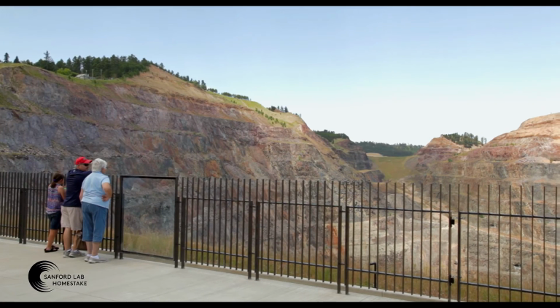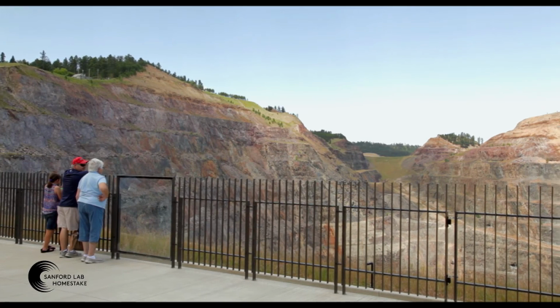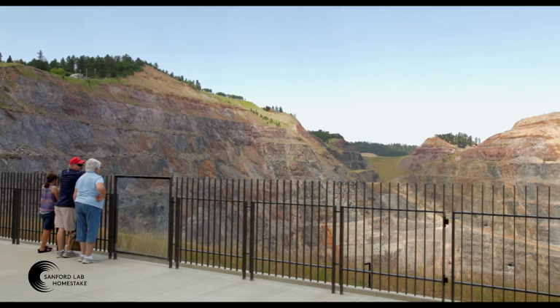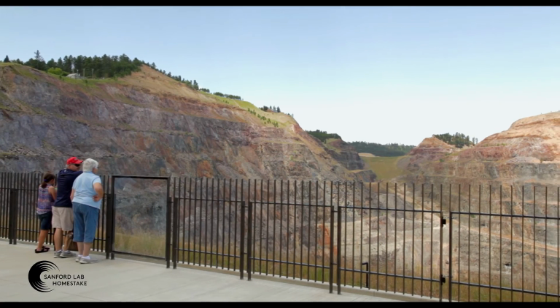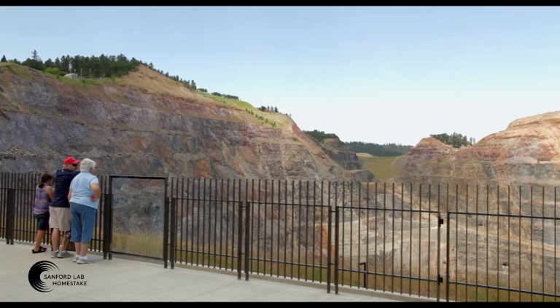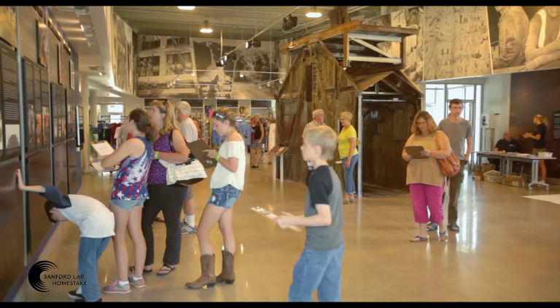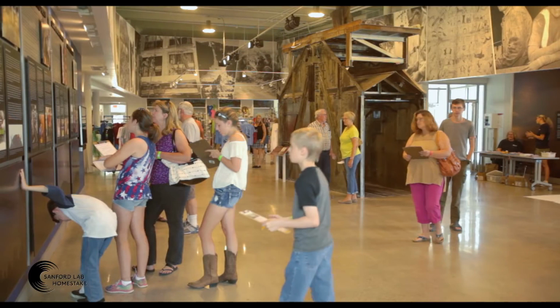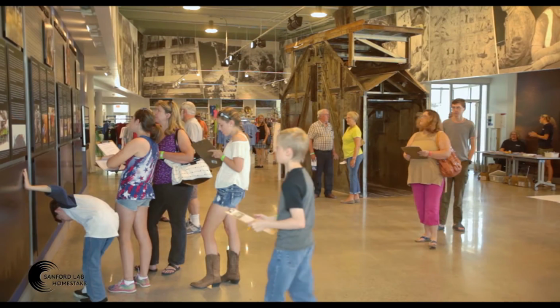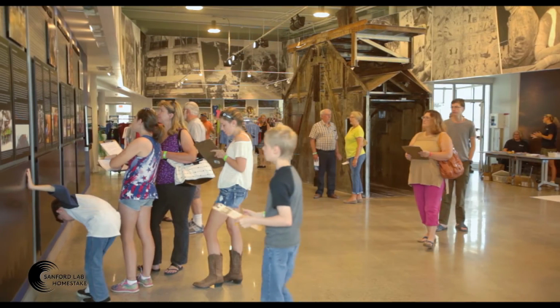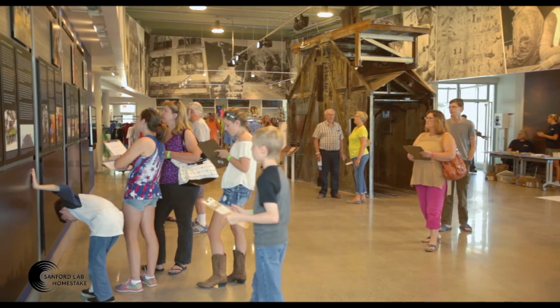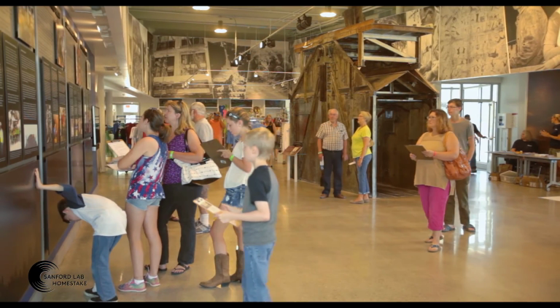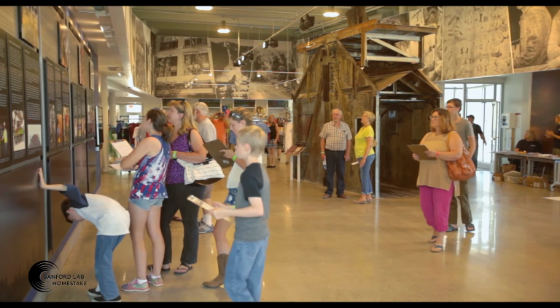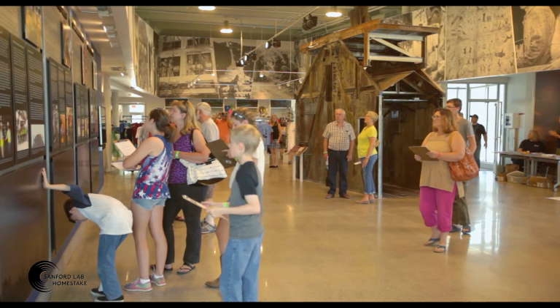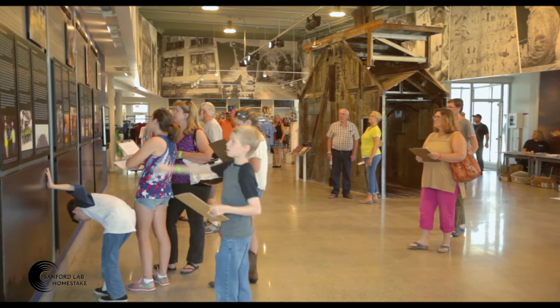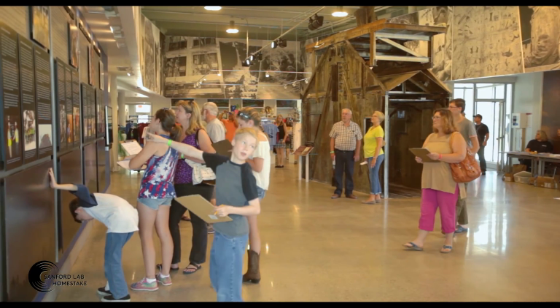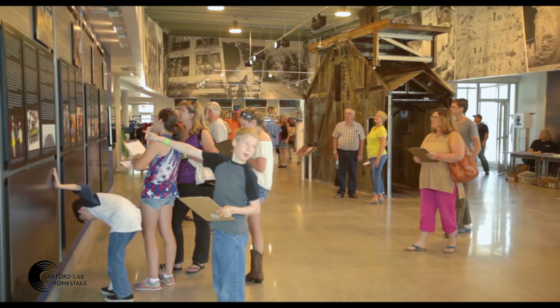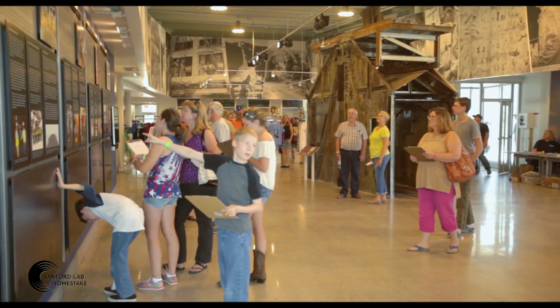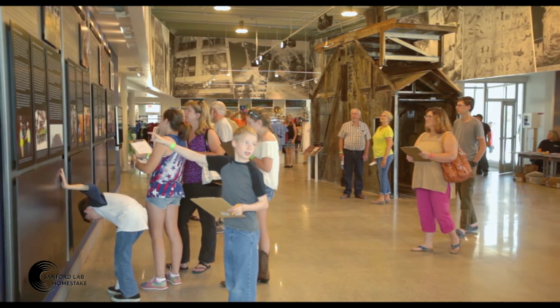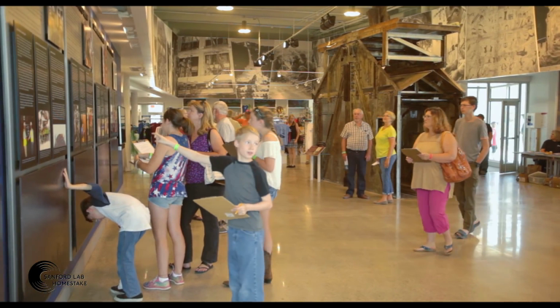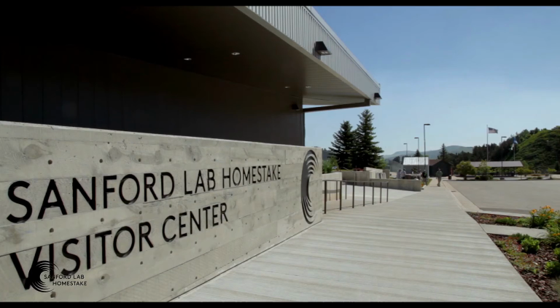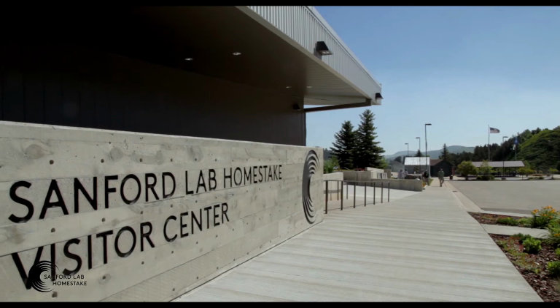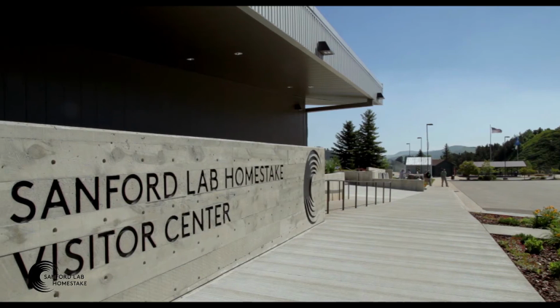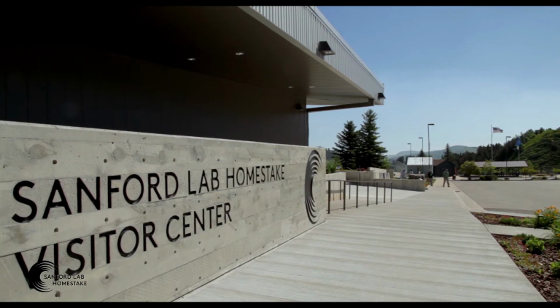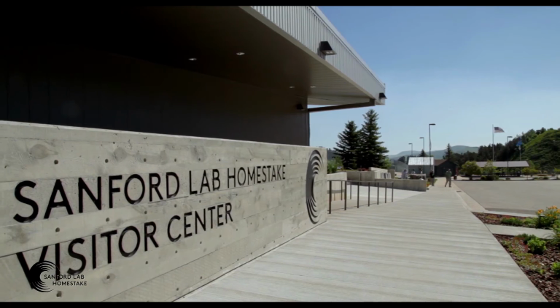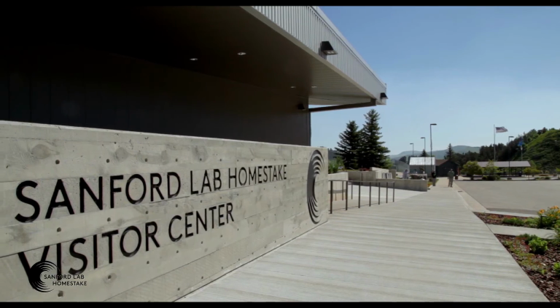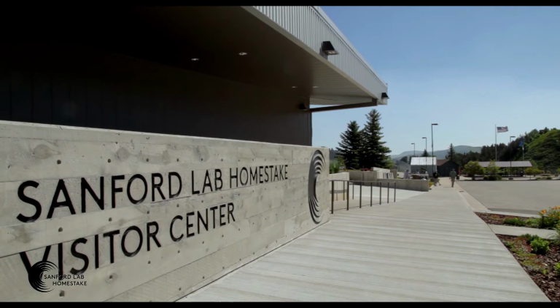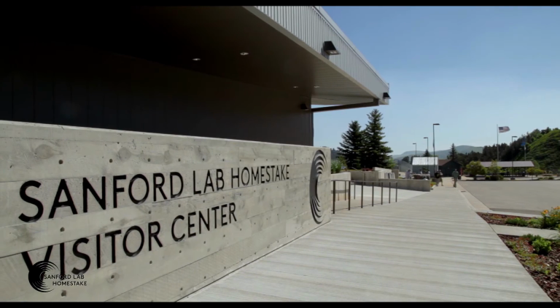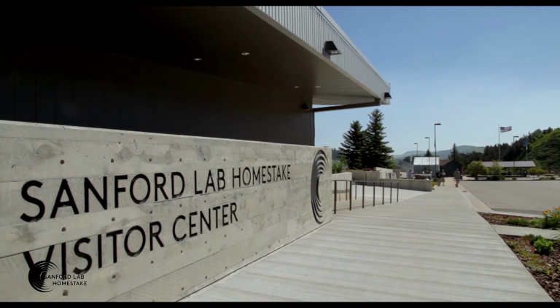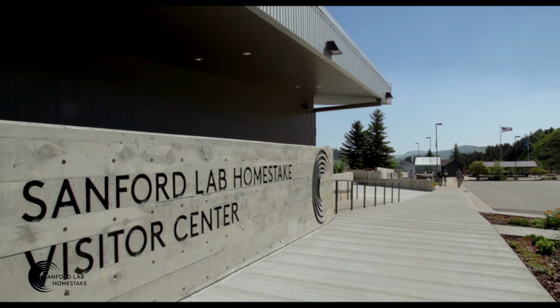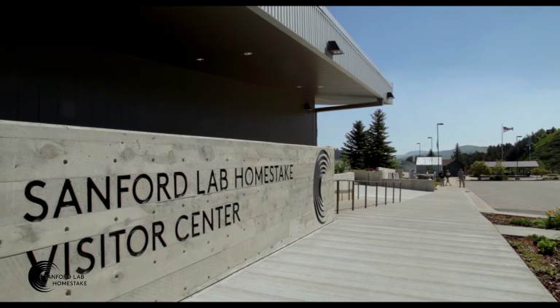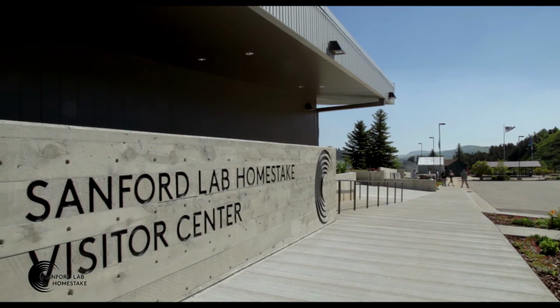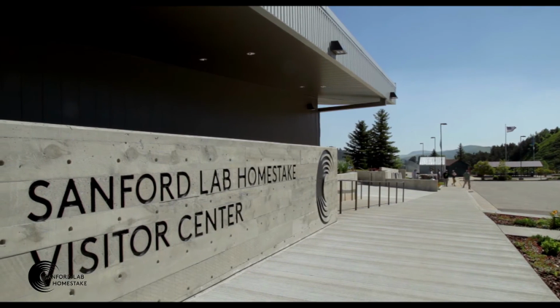Come experience the past, present, and future at the Sanford Lab Homestake Visitor Center in Leeds, South Dakota.